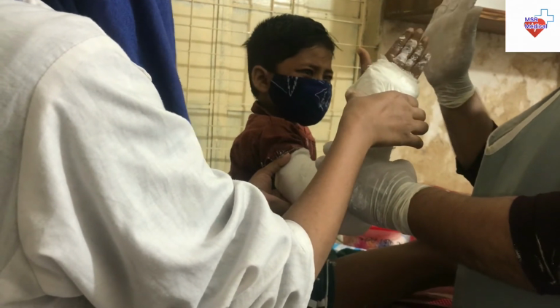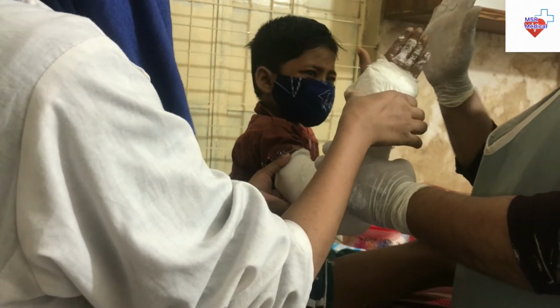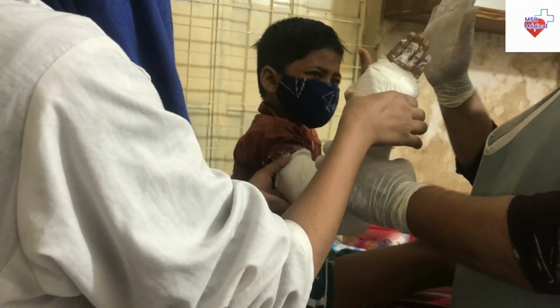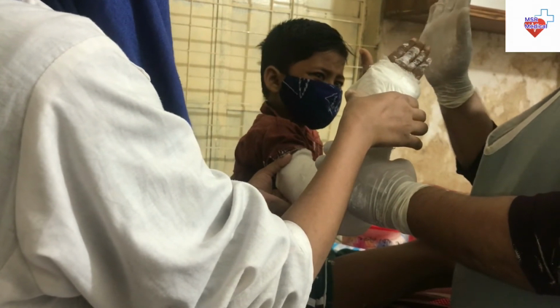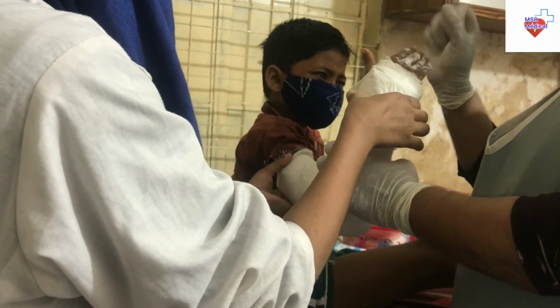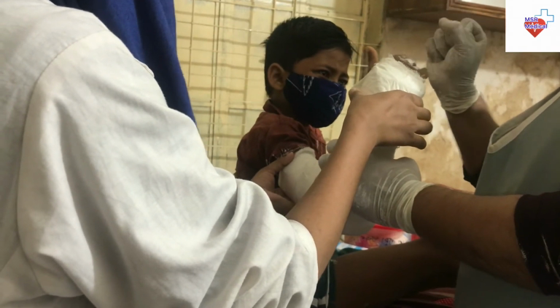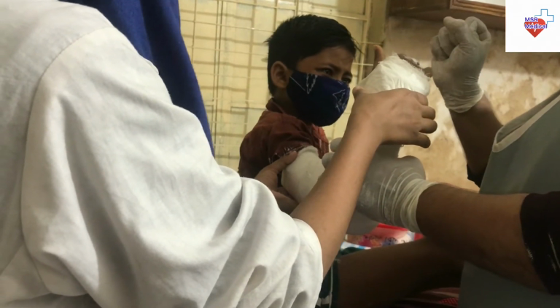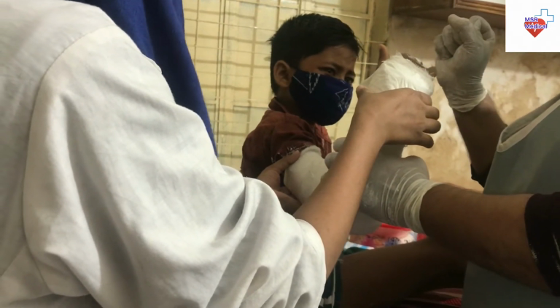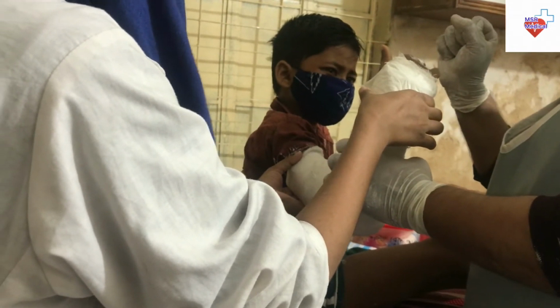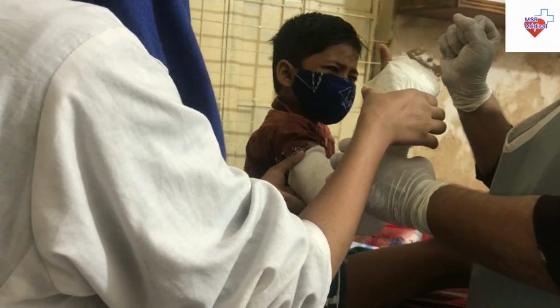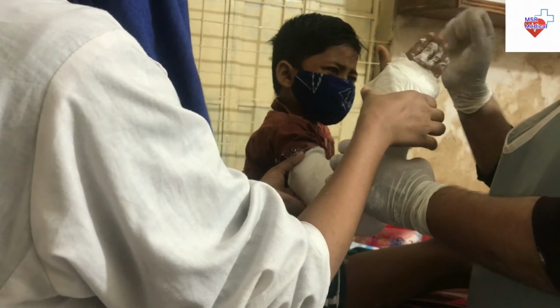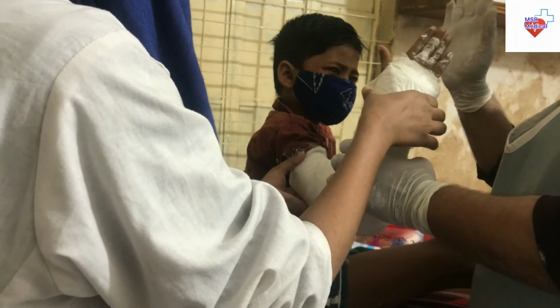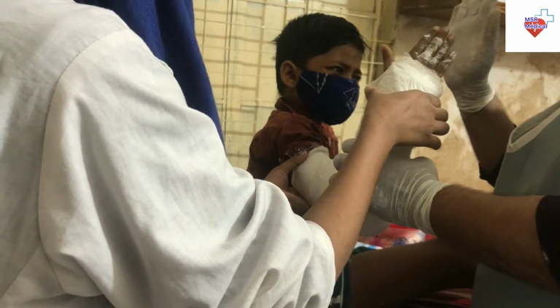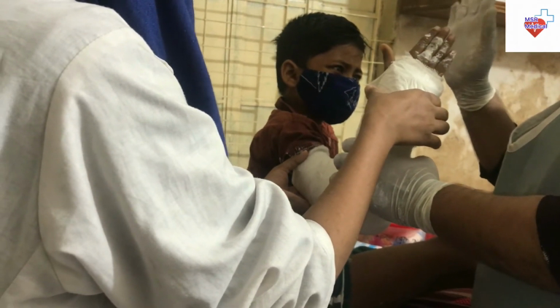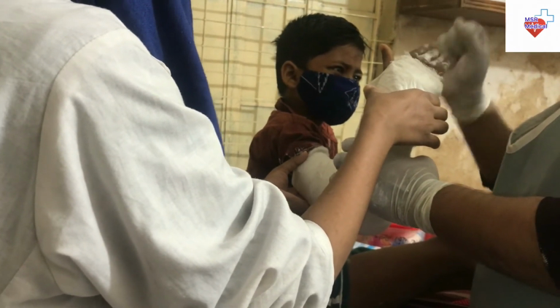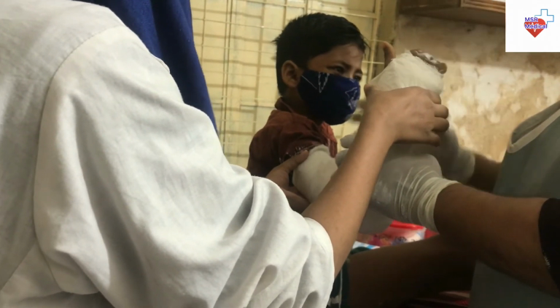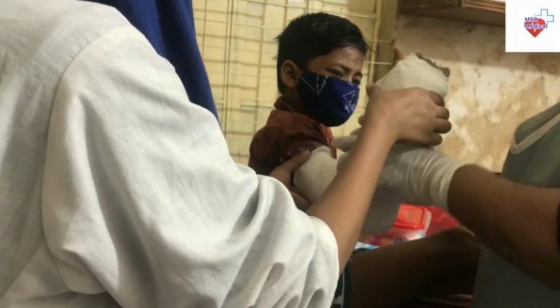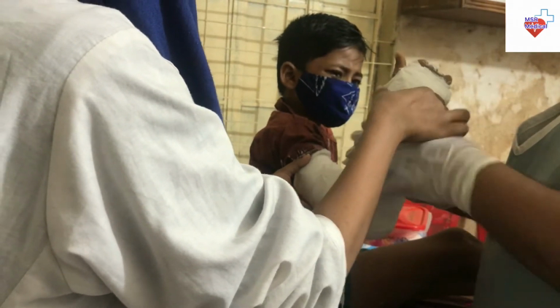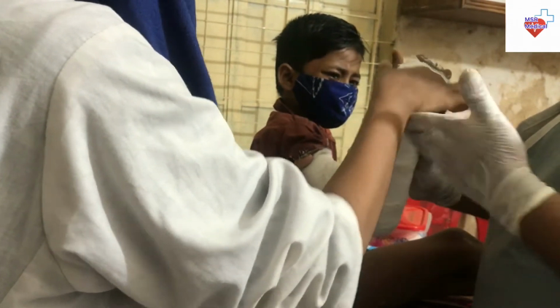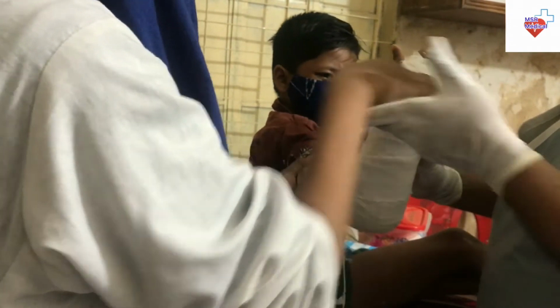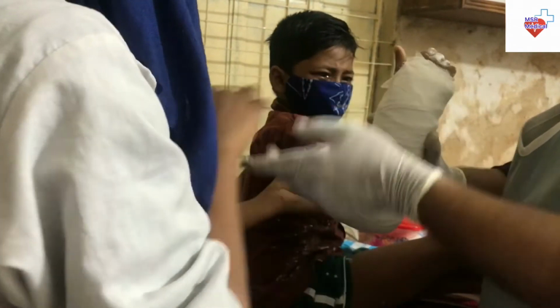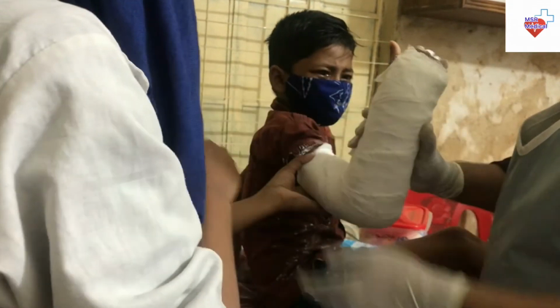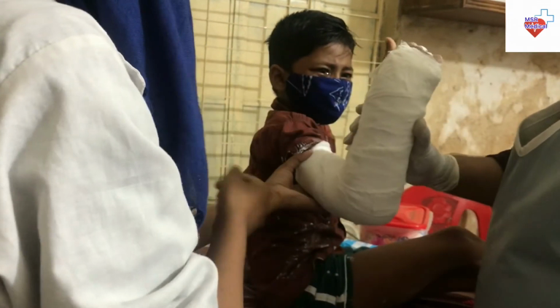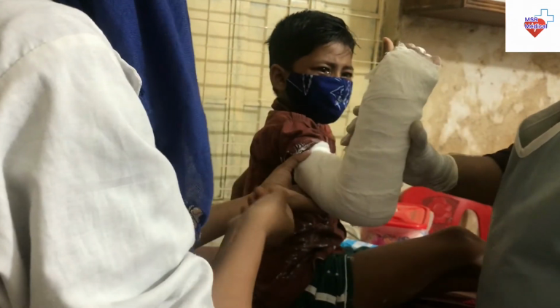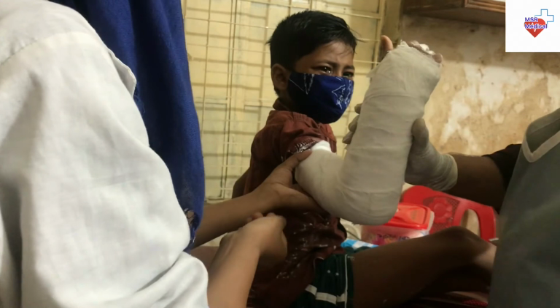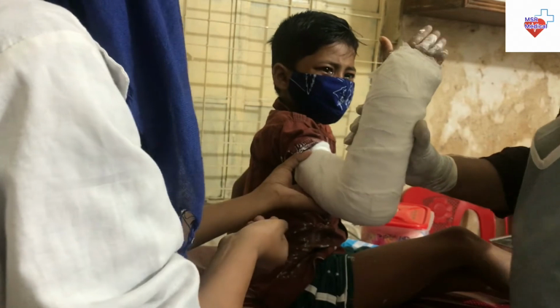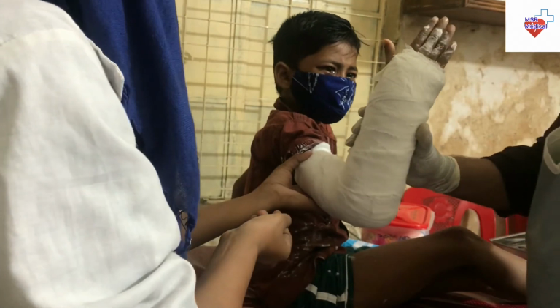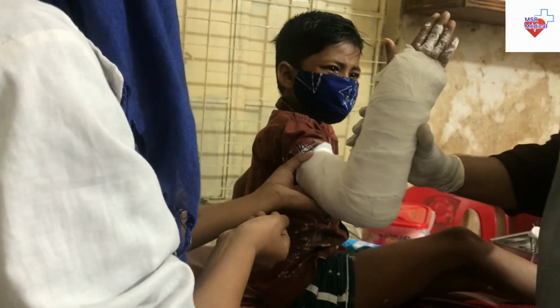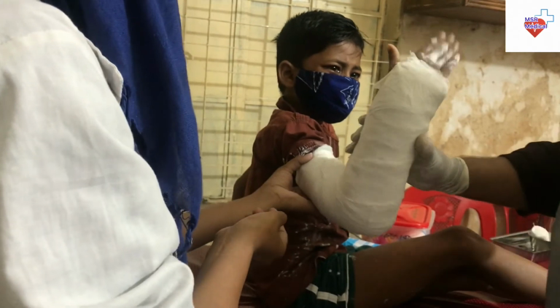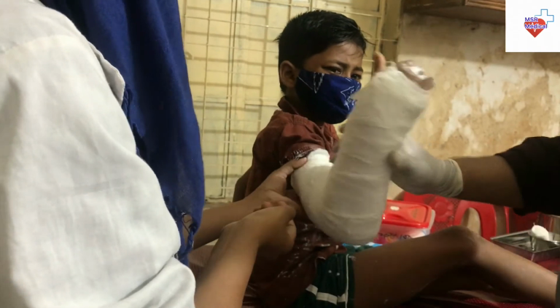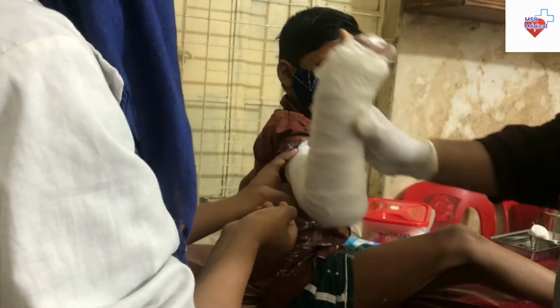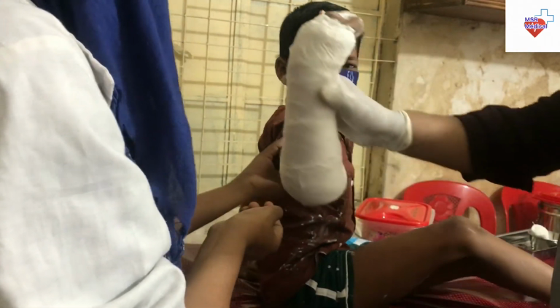The finished splint should allow excellent movement at the metacarpophalangeal joints, thumb, and shoulder.